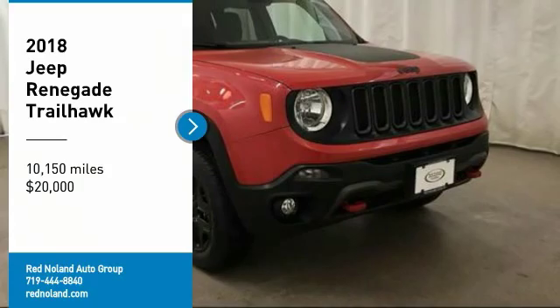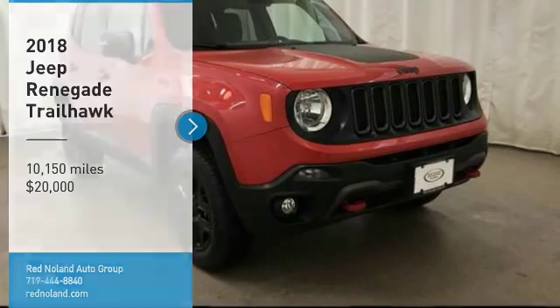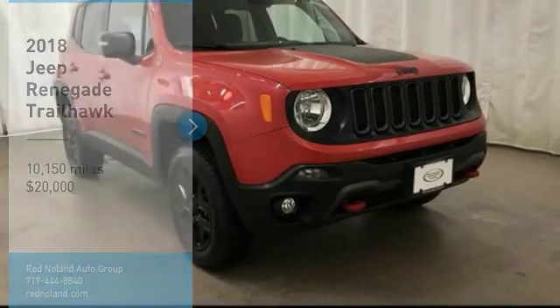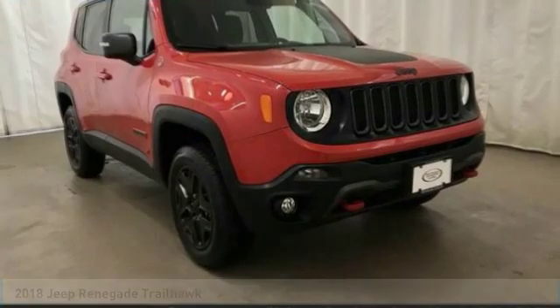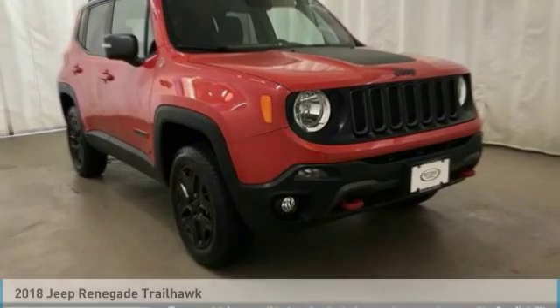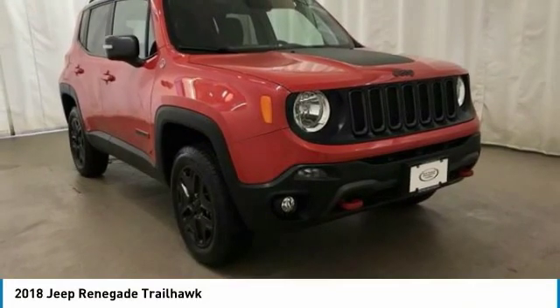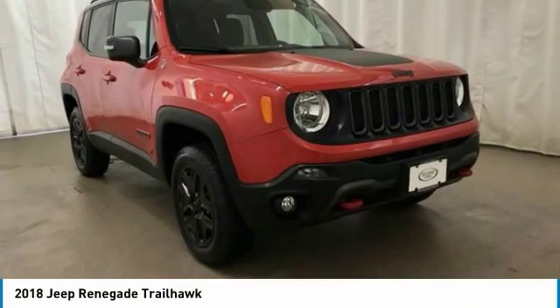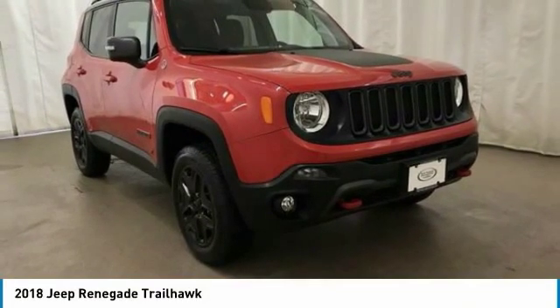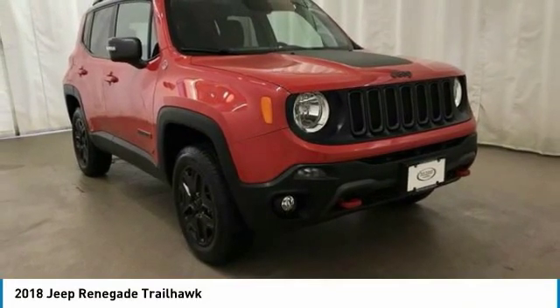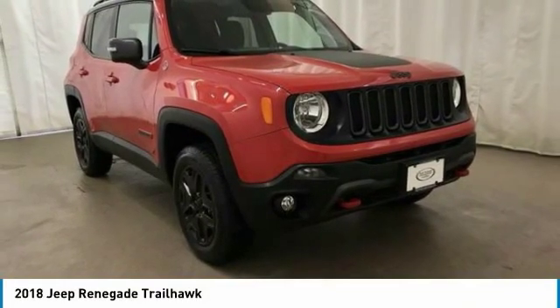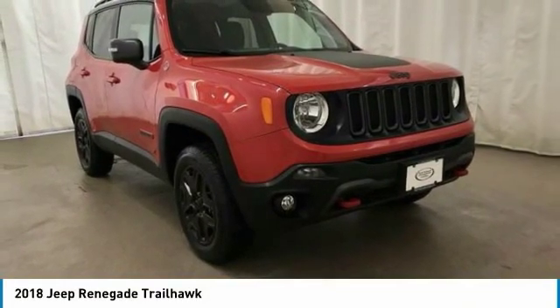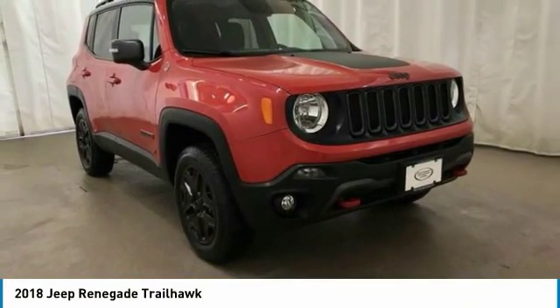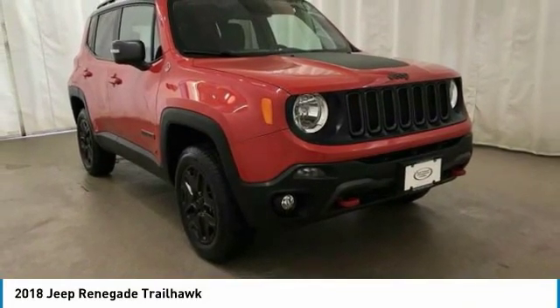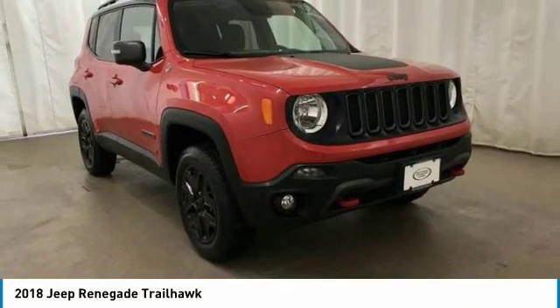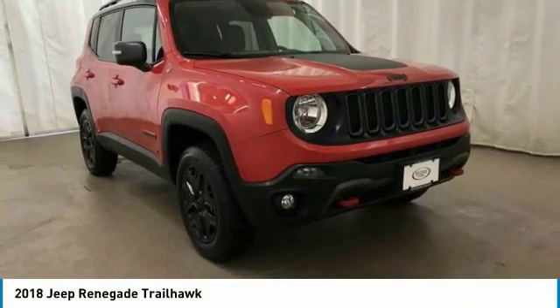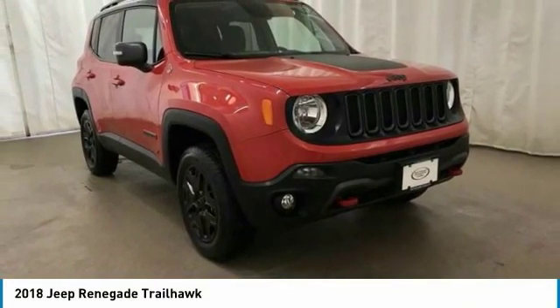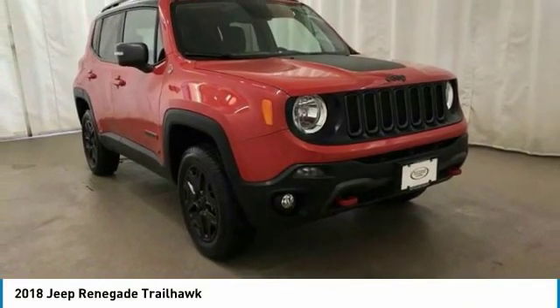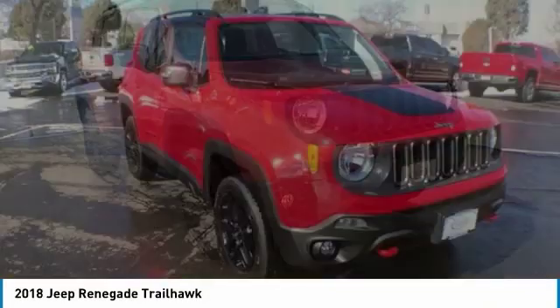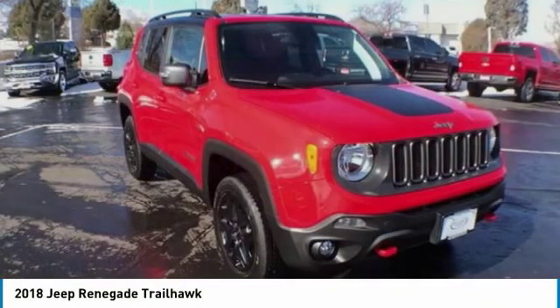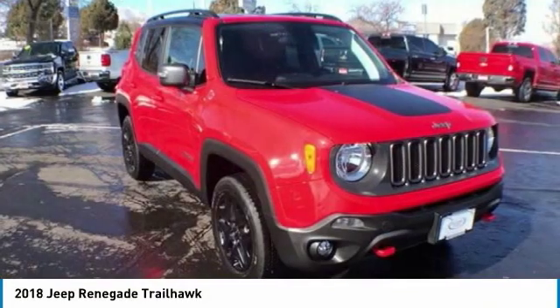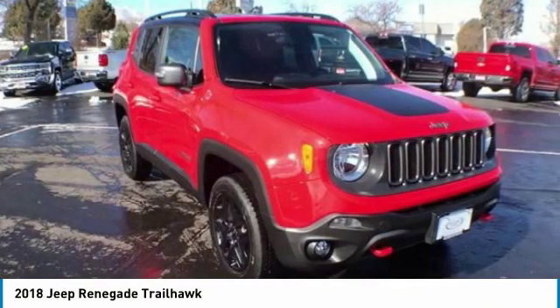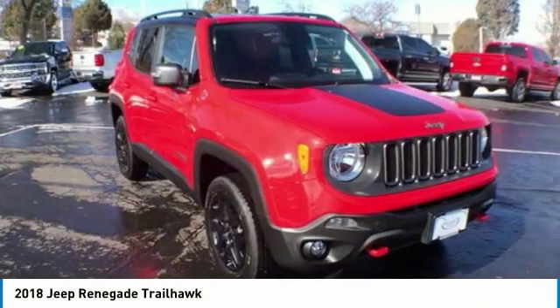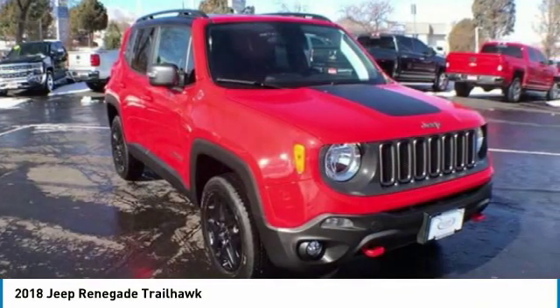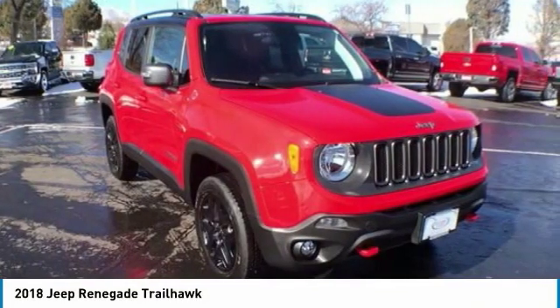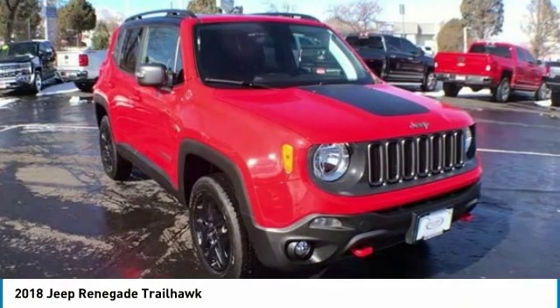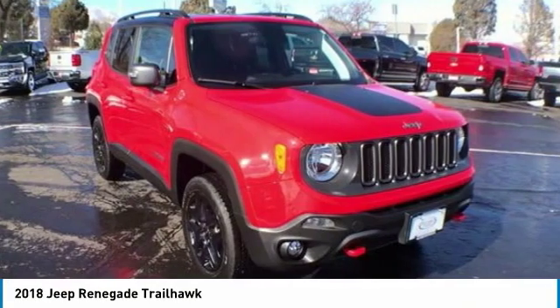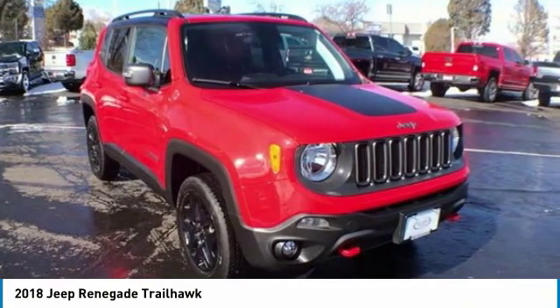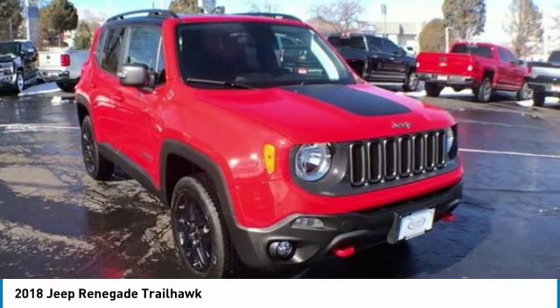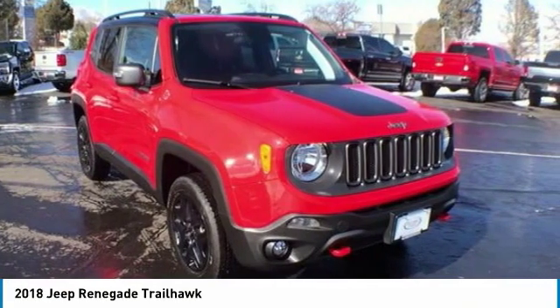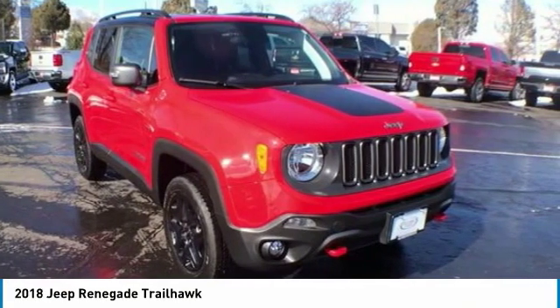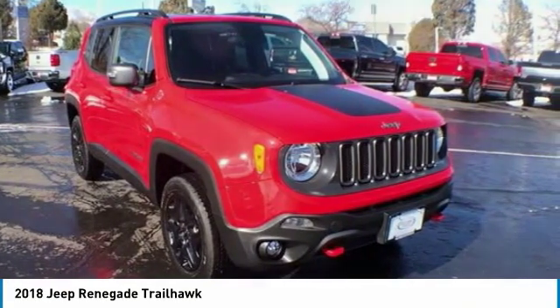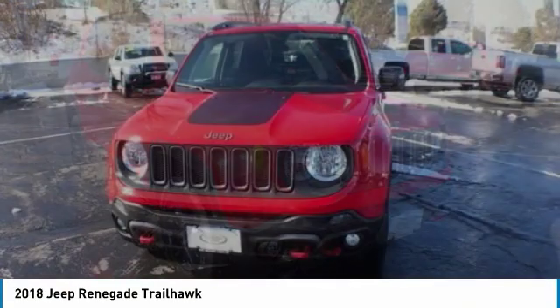2018 Jeep Renegade. The Jeep Renegade offers full-size capability built in a smaller SUV.